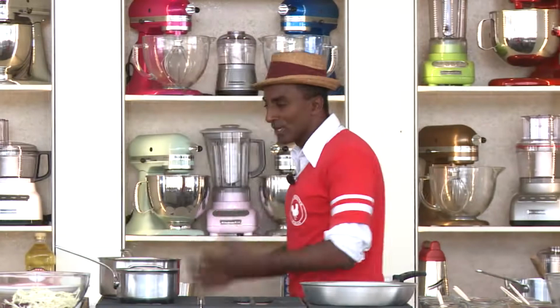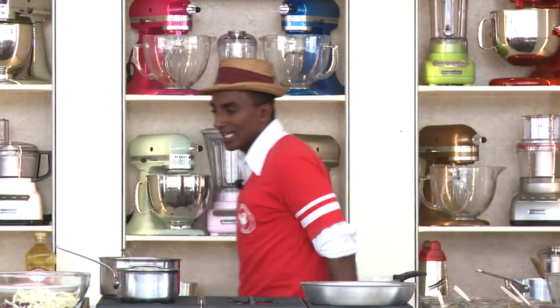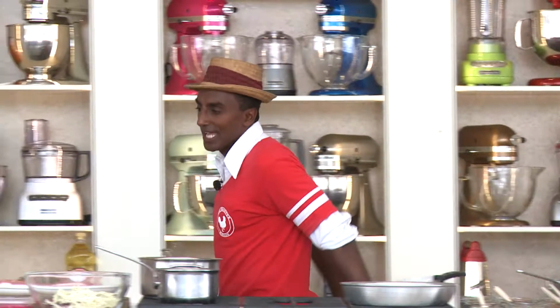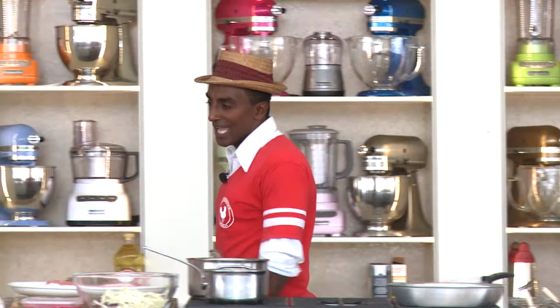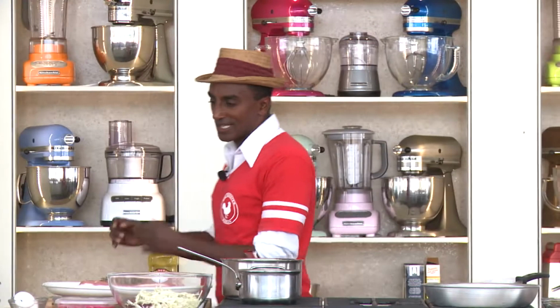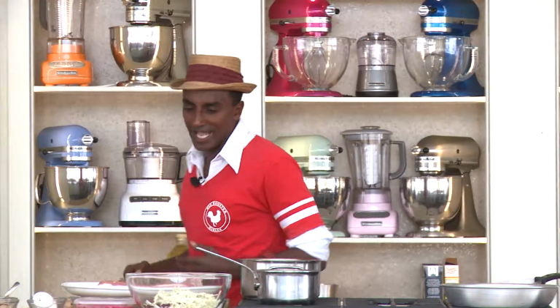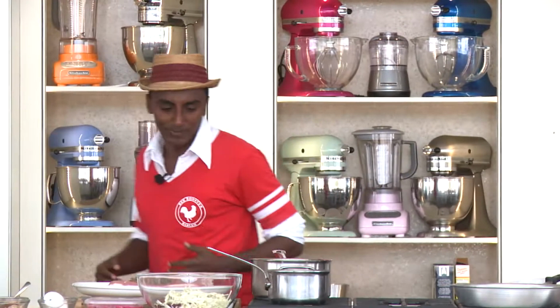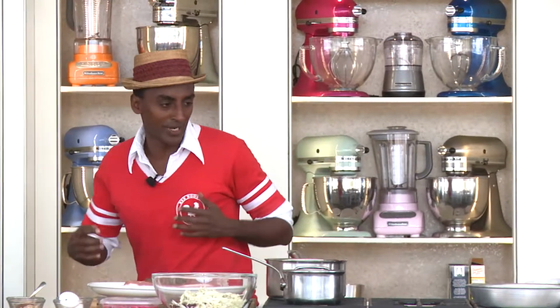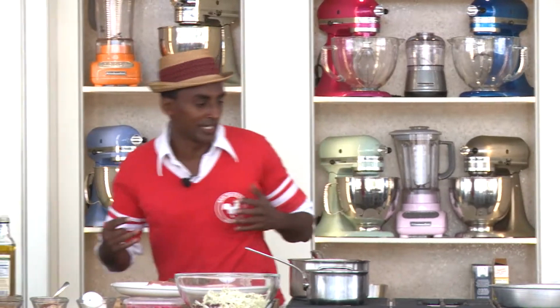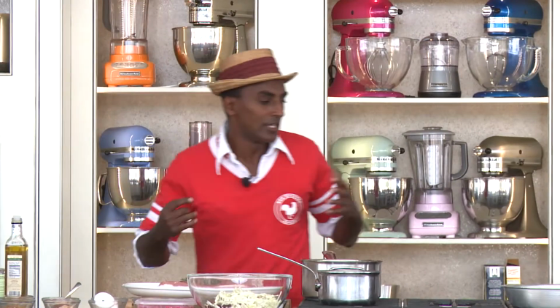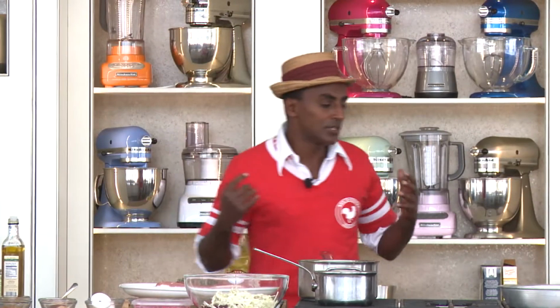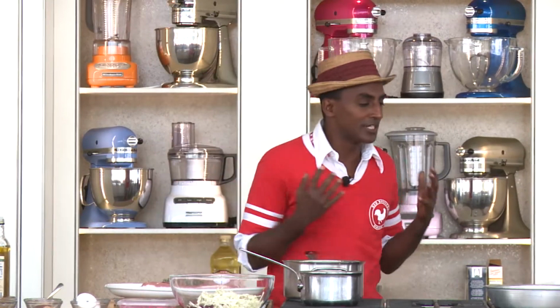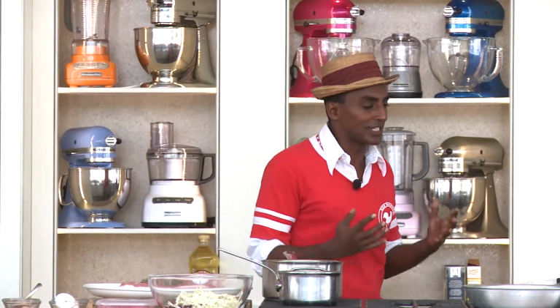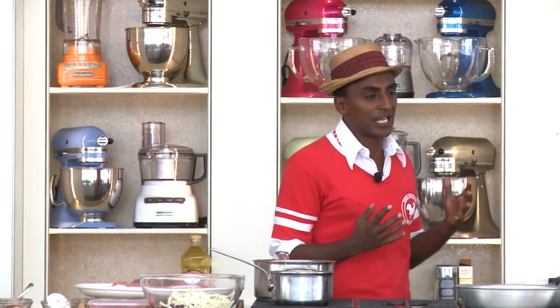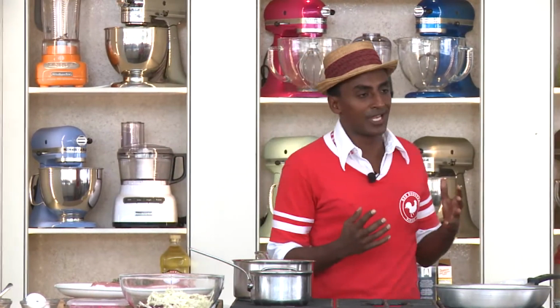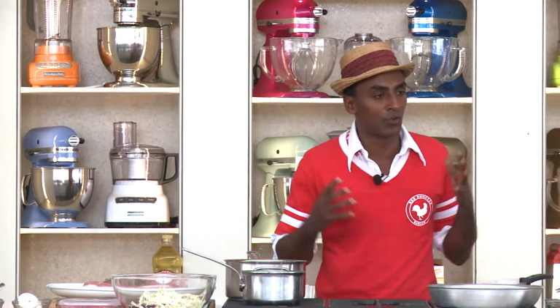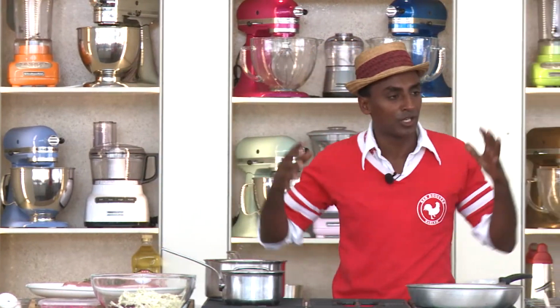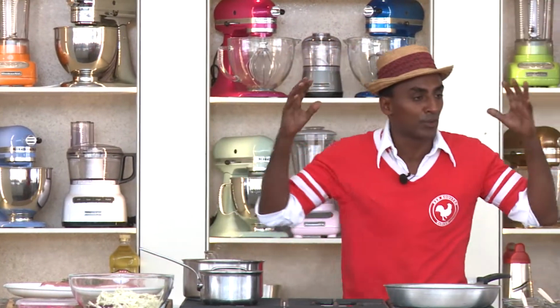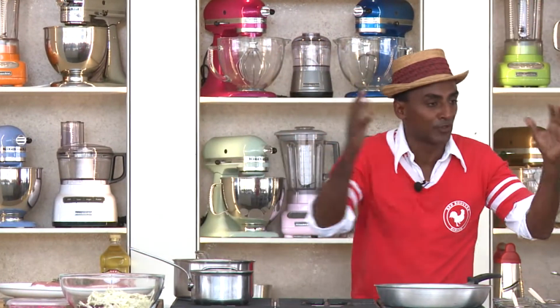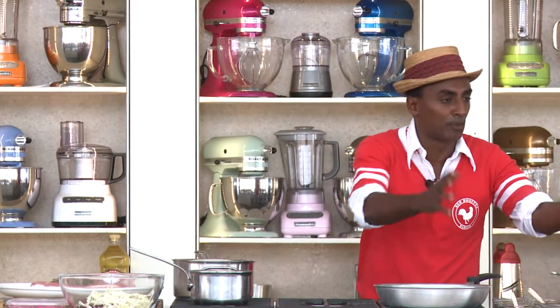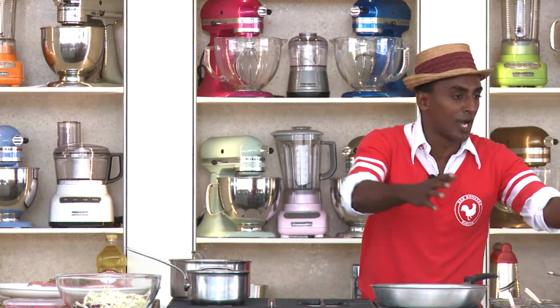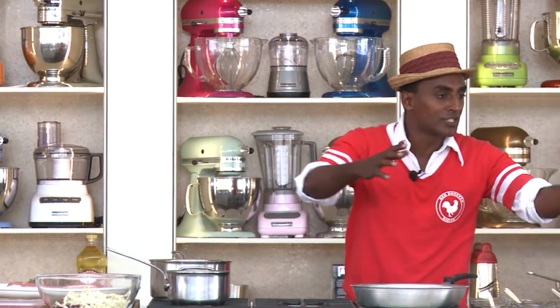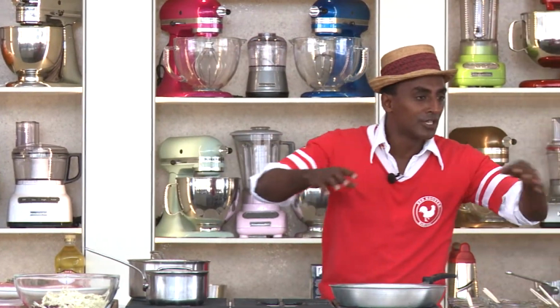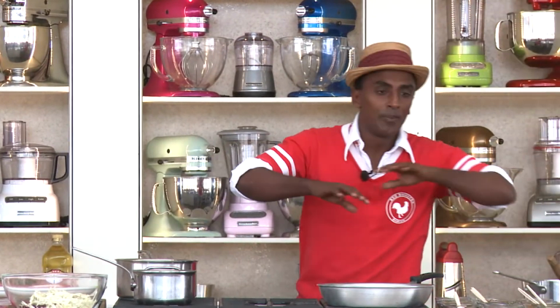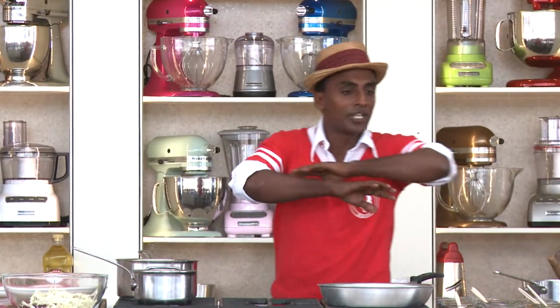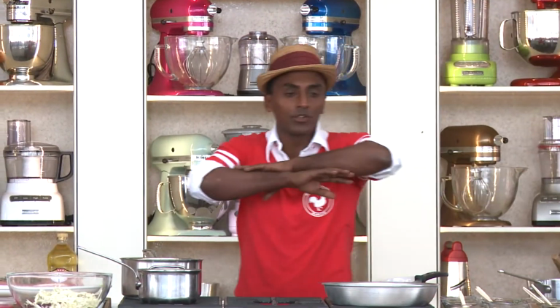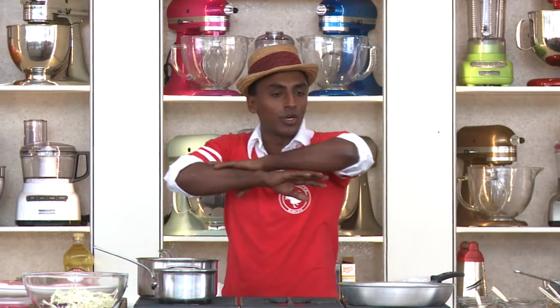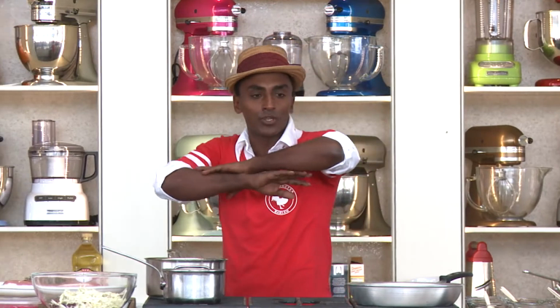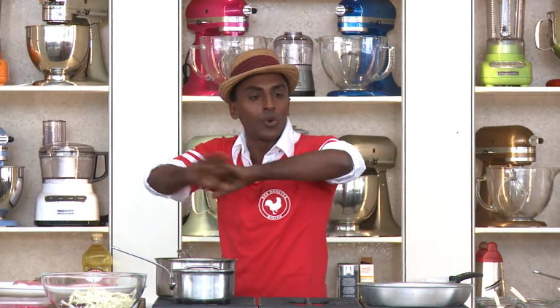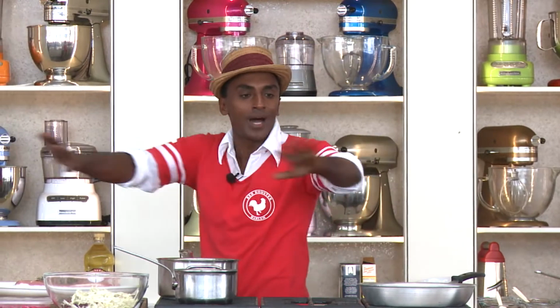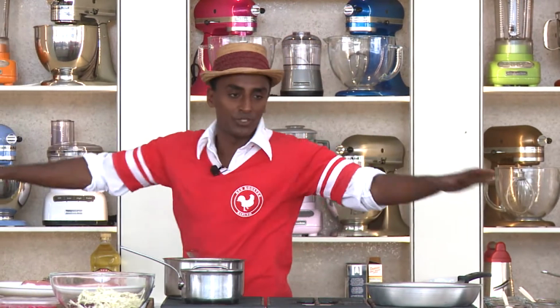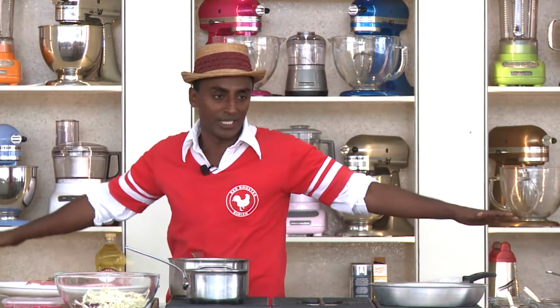Green eggs and ham. This is a dish that I think works perfect for brunch, but it can also work throughout the week.